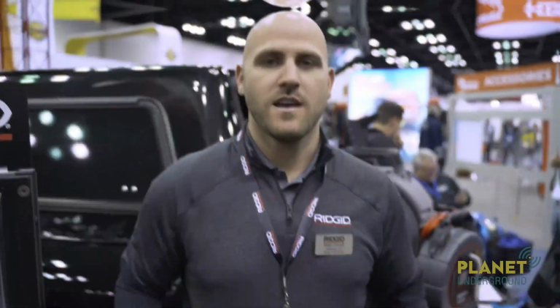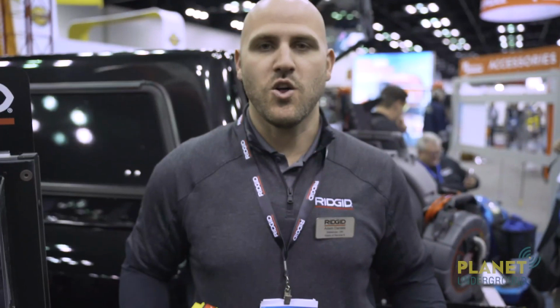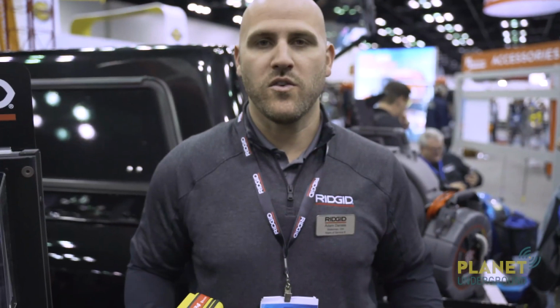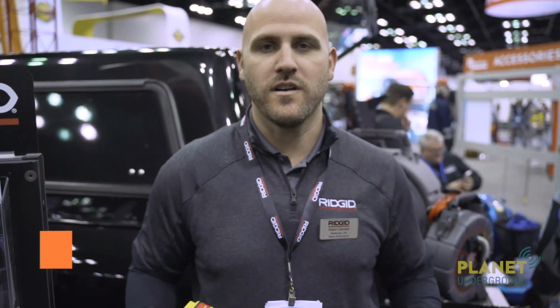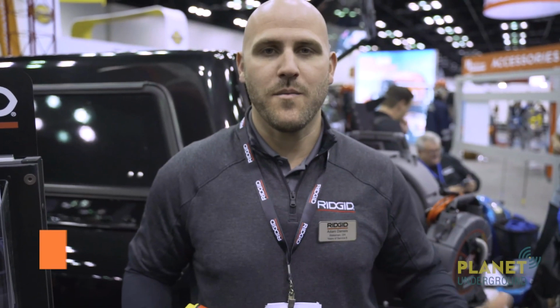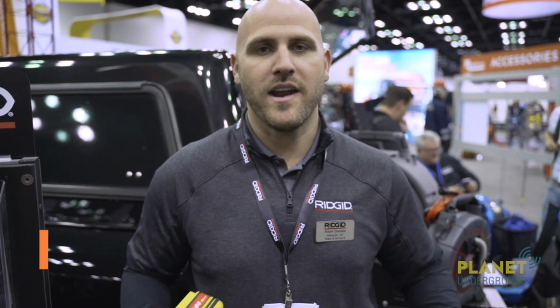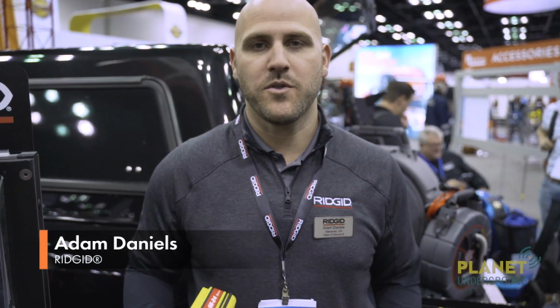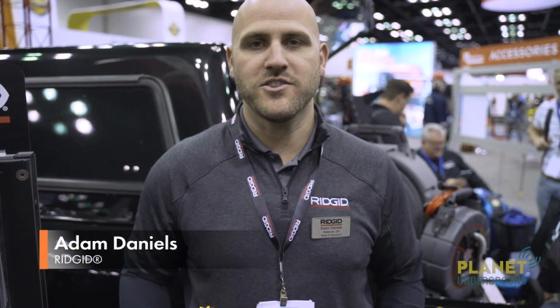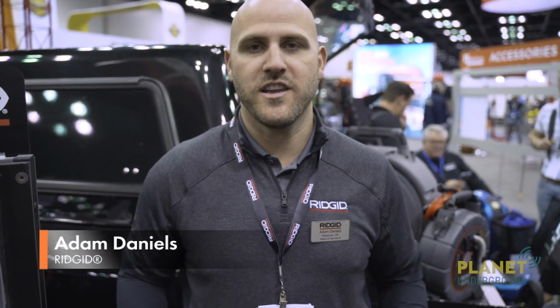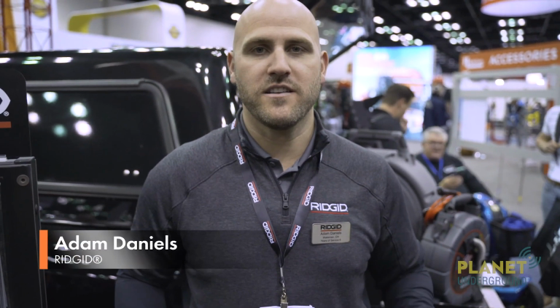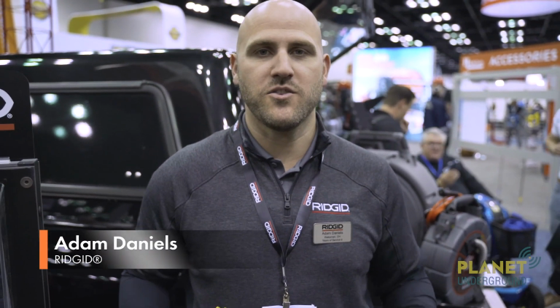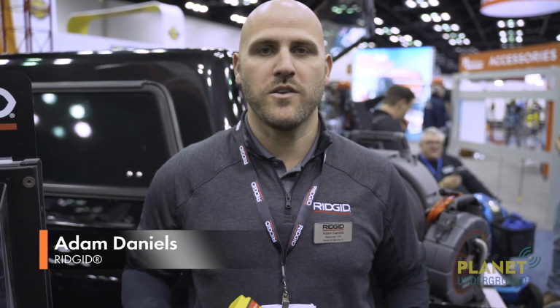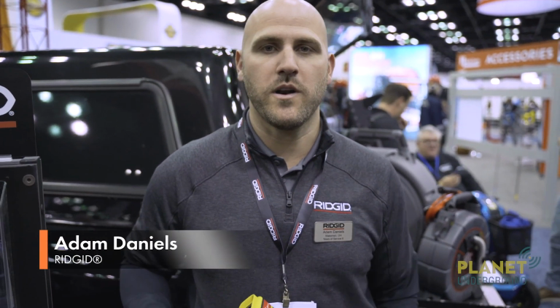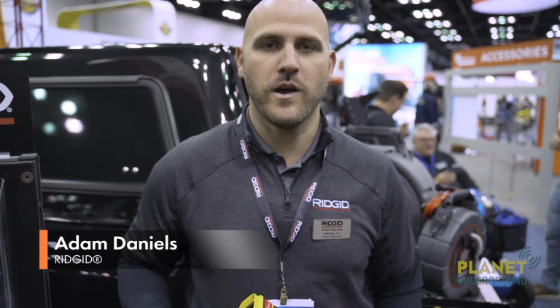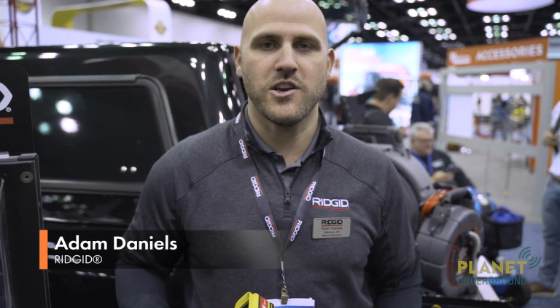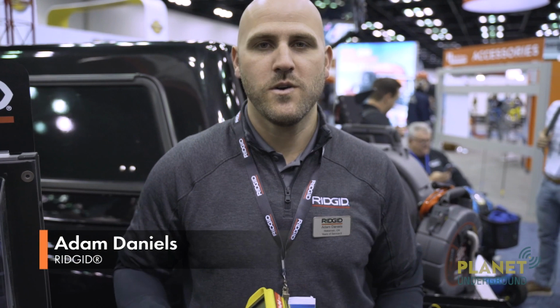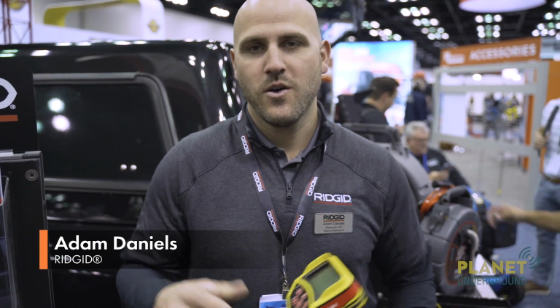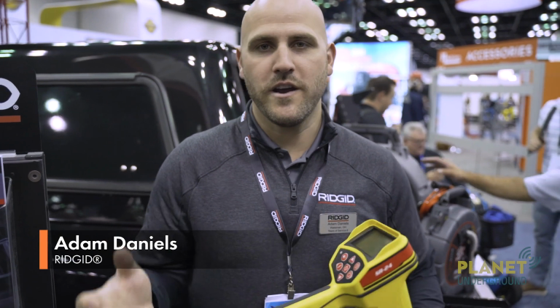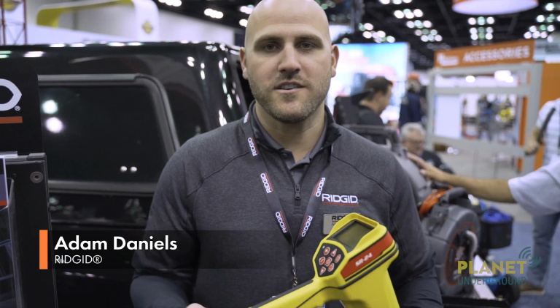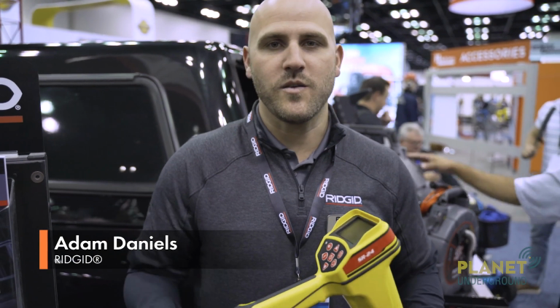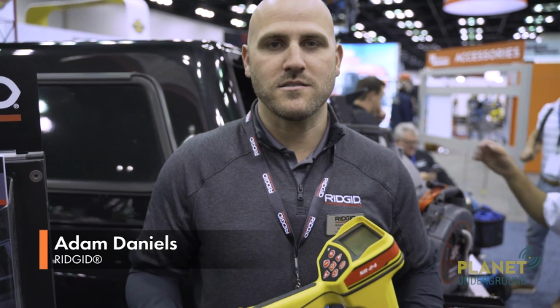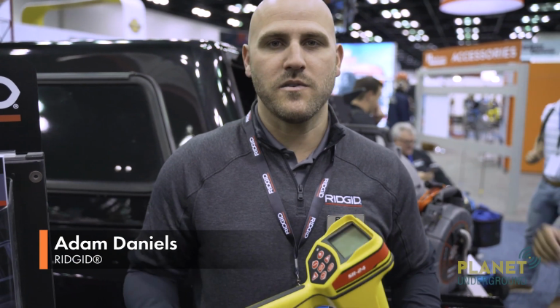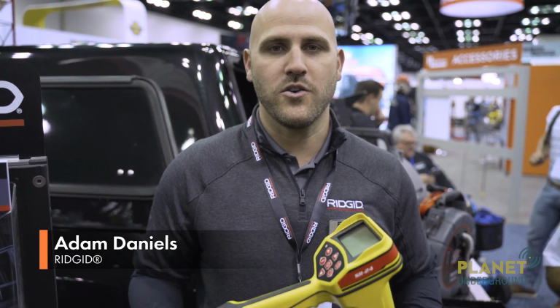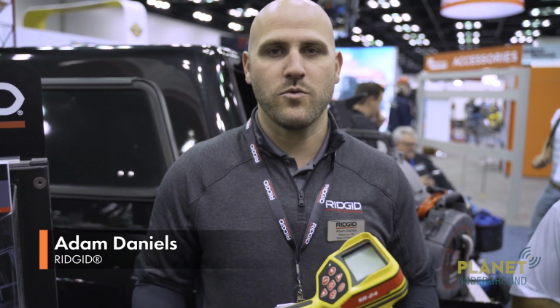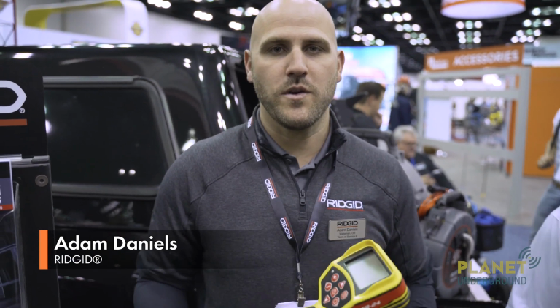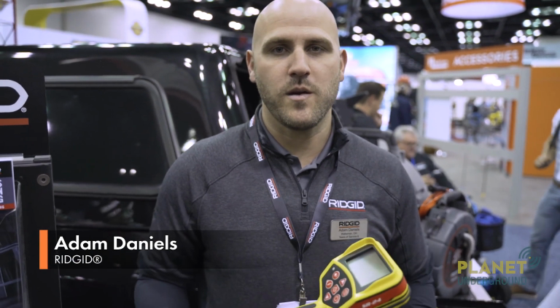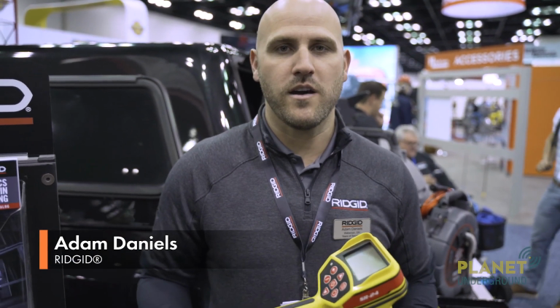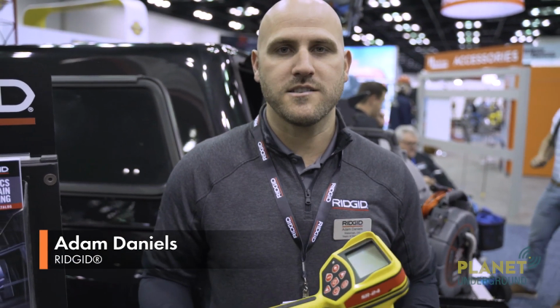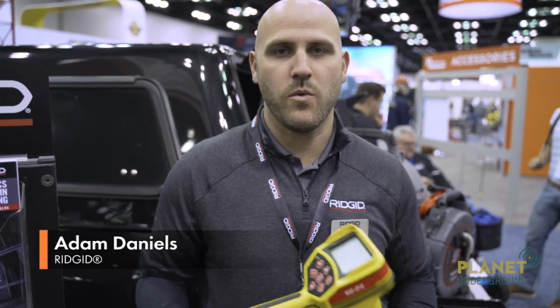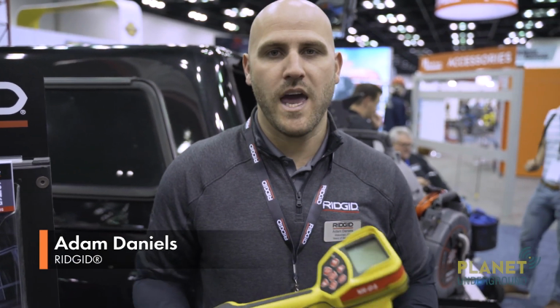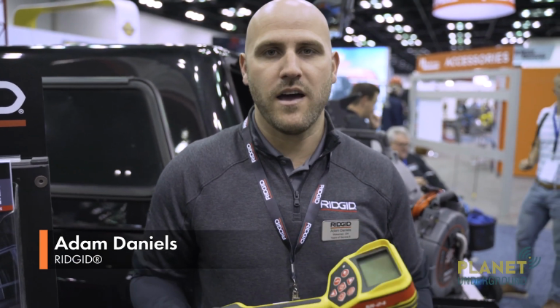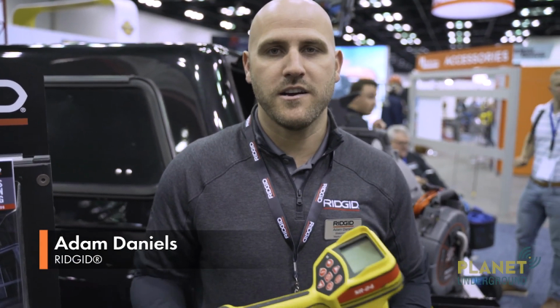Hello everyone, I'm Adam with Ridgid here at the 2020 WET Show. We're here to talk about some of our new locating products and what we have out here.